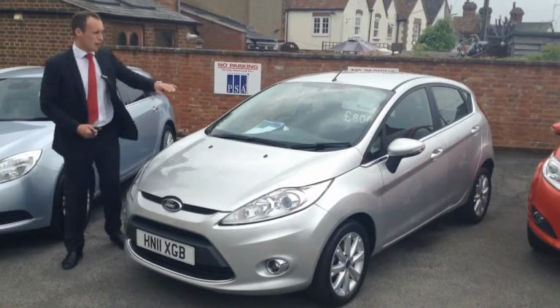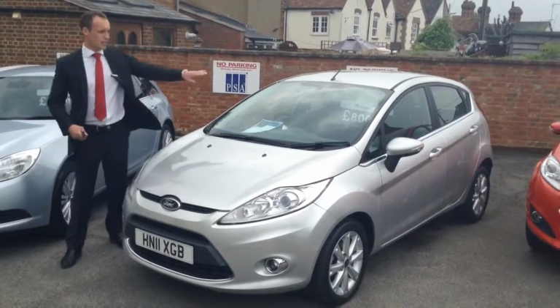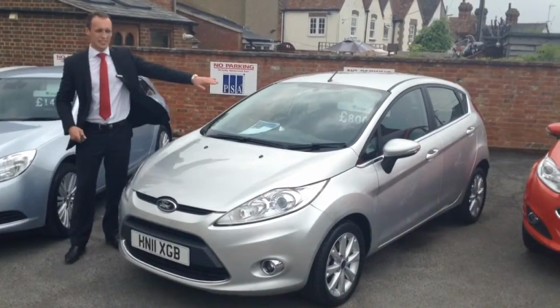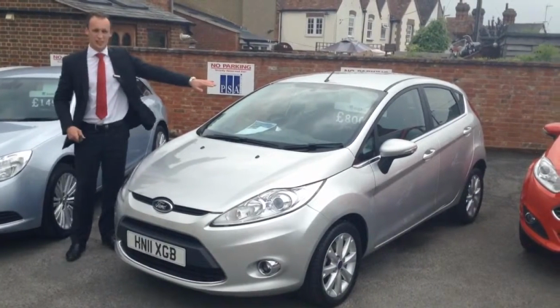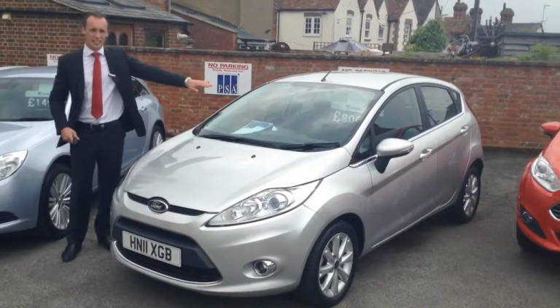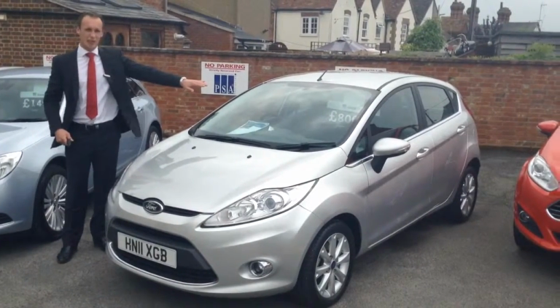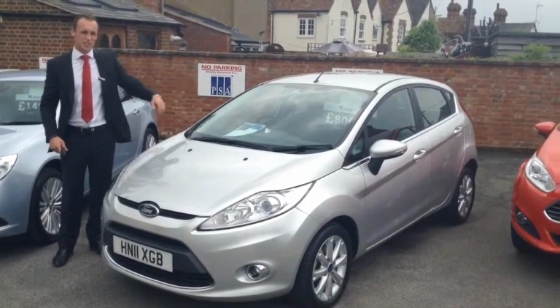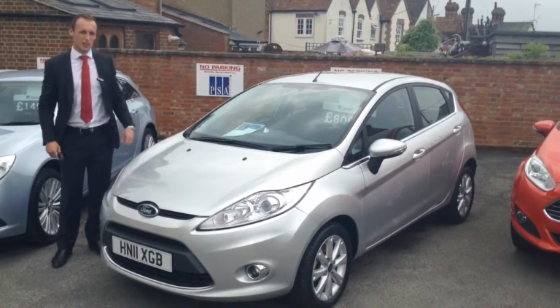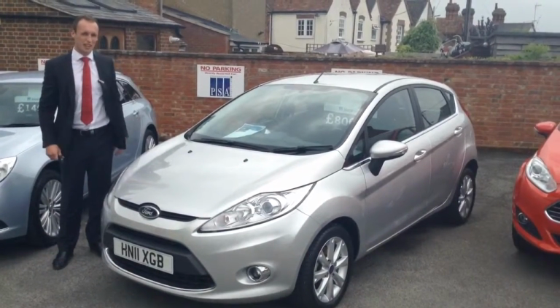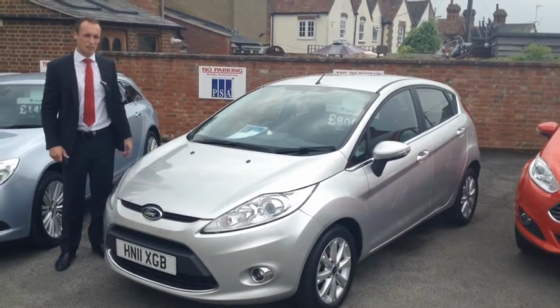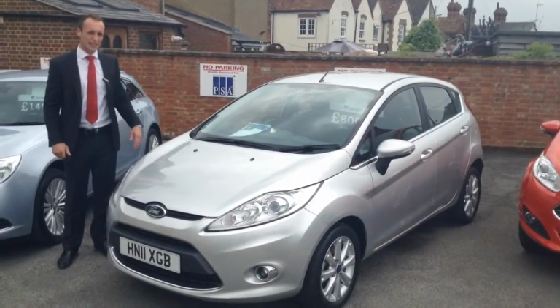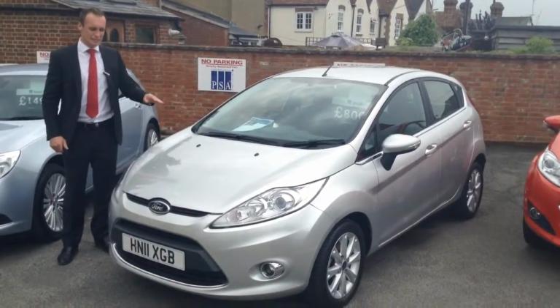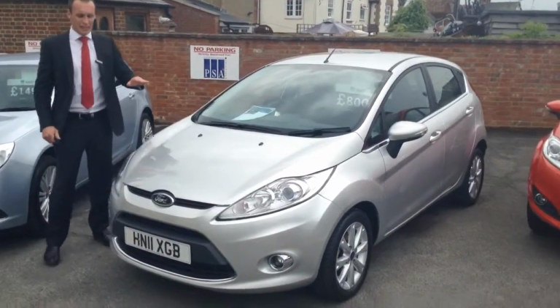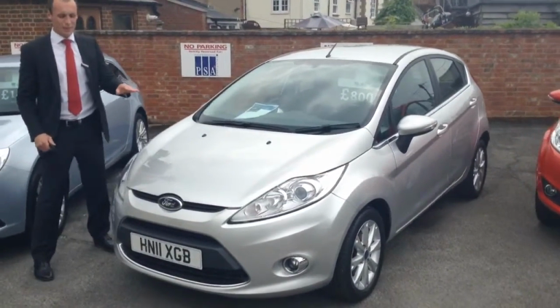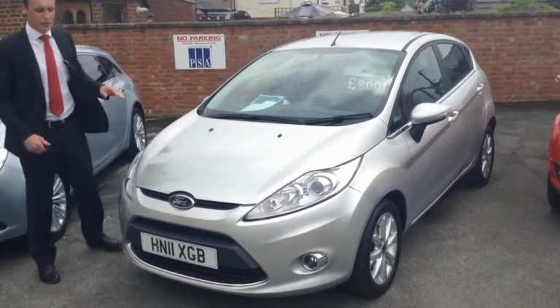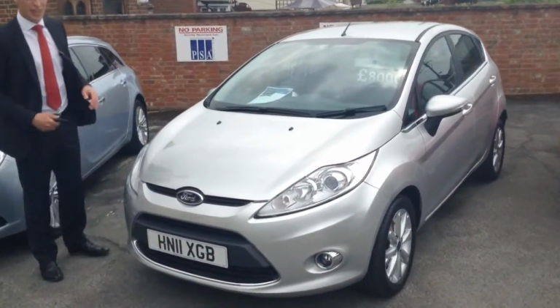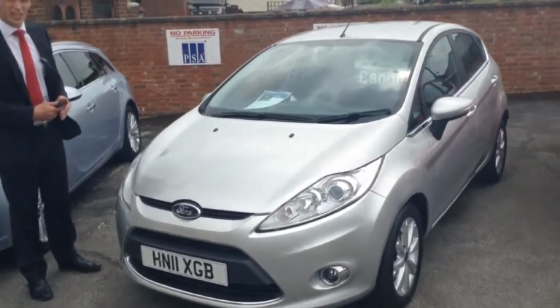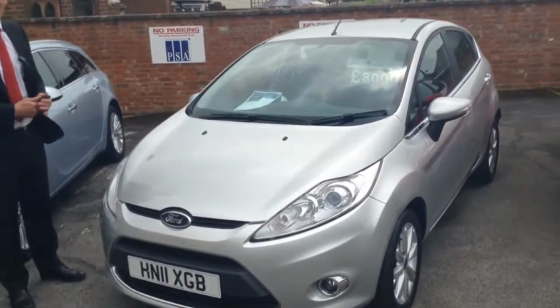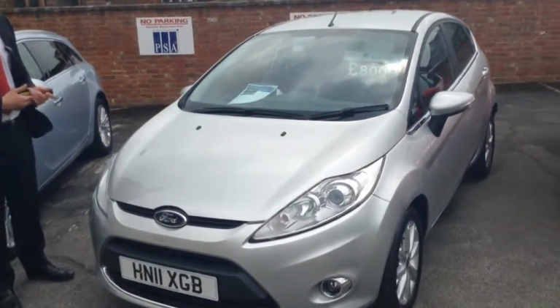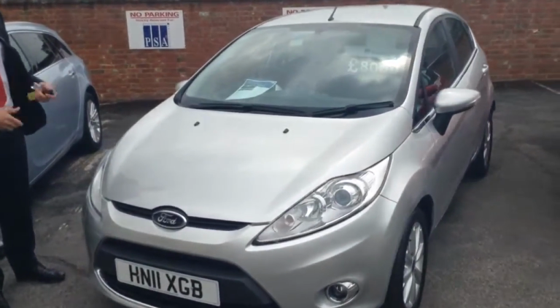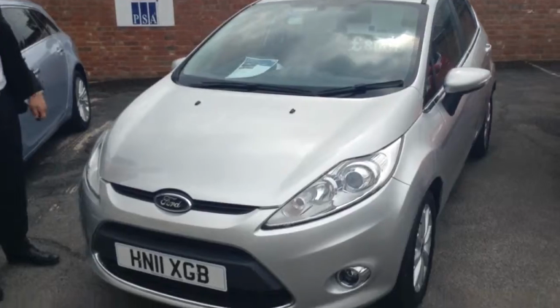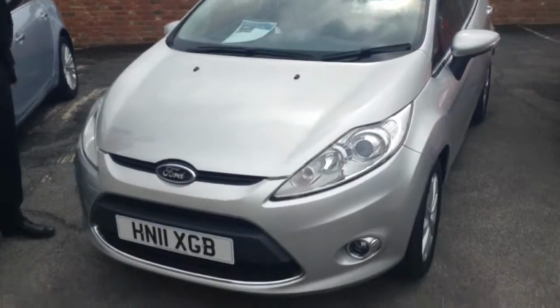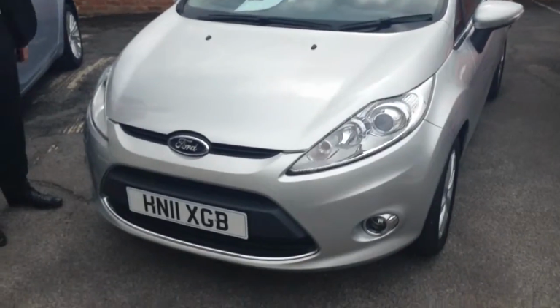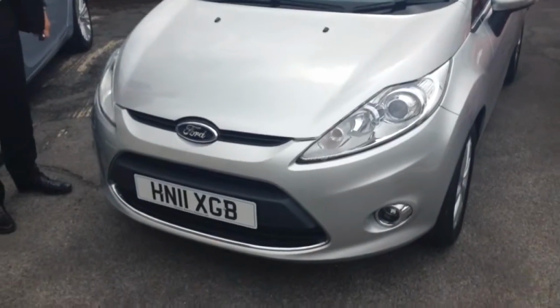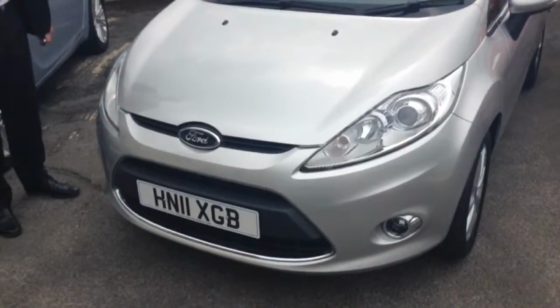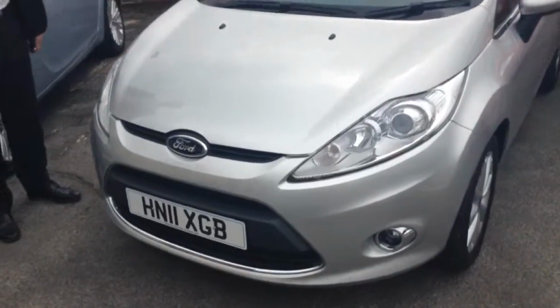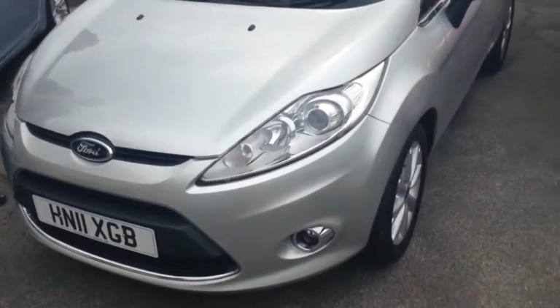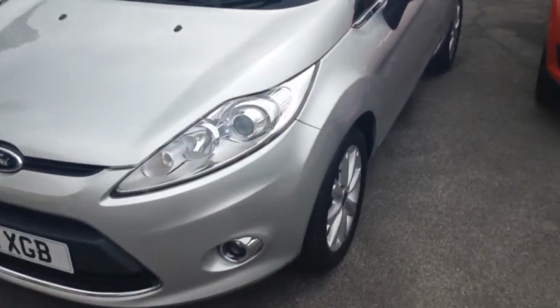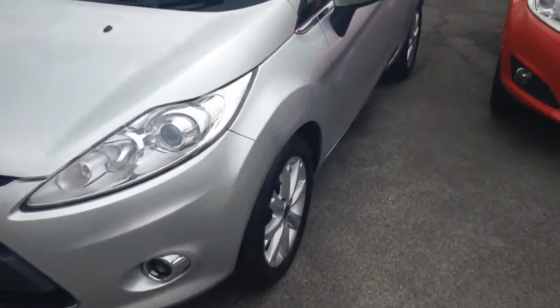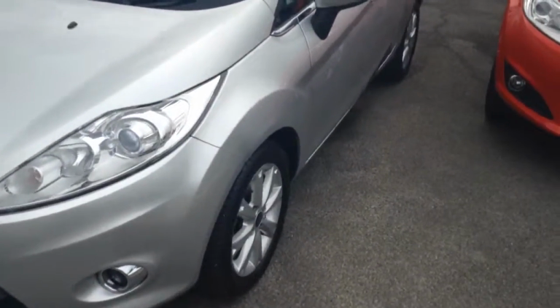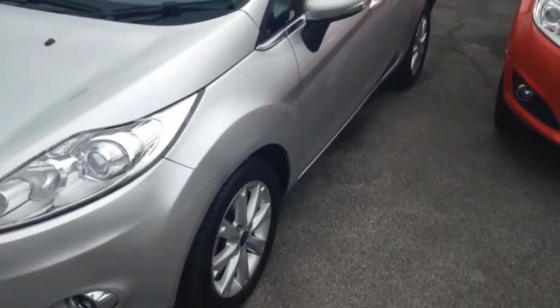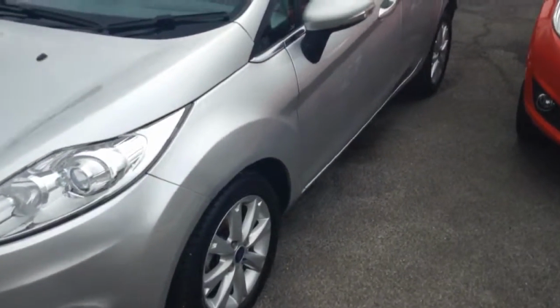As you can see, first thing, it represents great value for money. It's a 2011, but it's only done 14,000 miles, so it's been barely used to be honest.